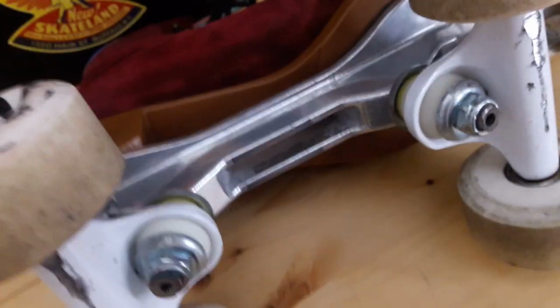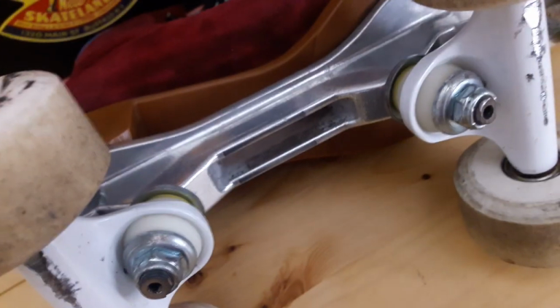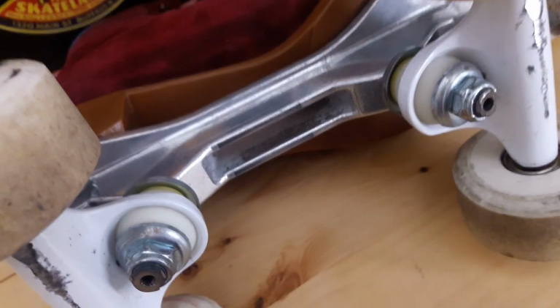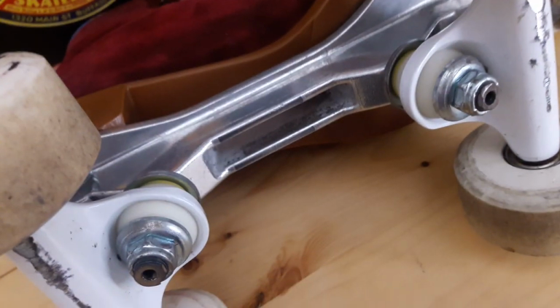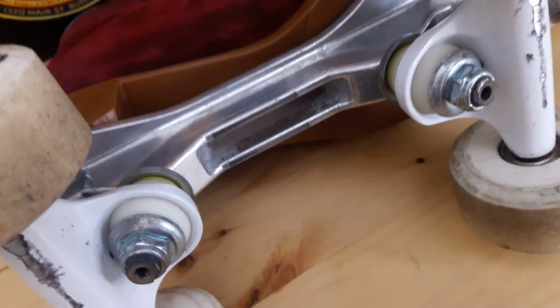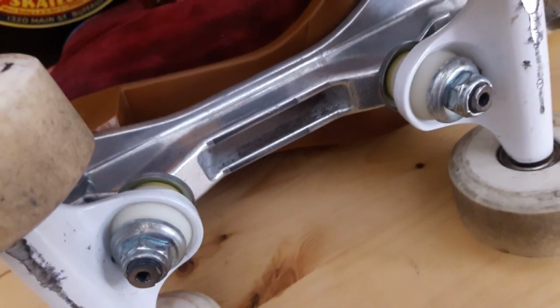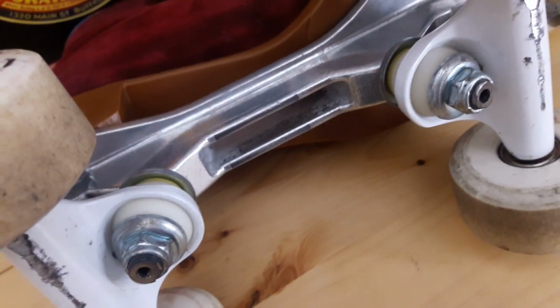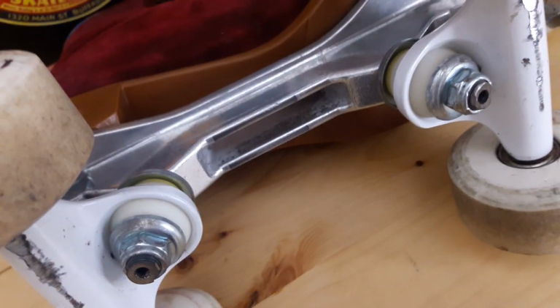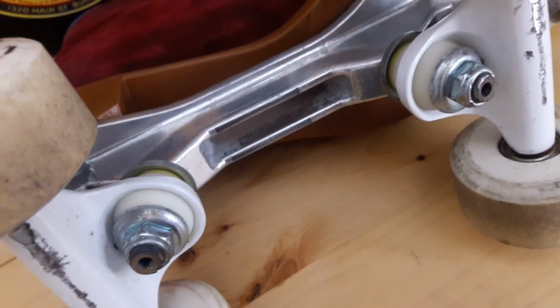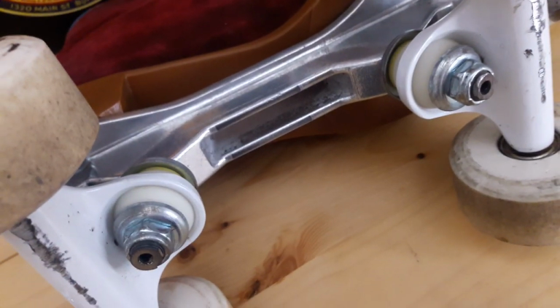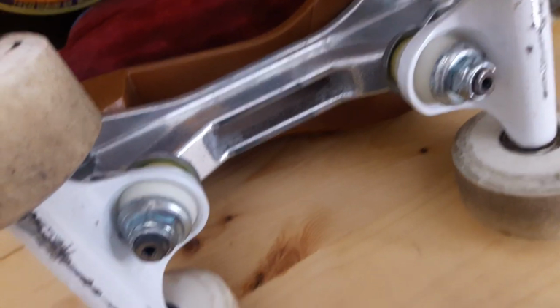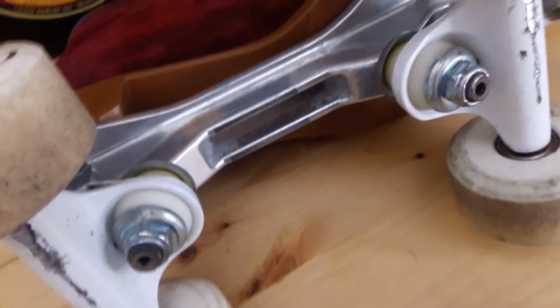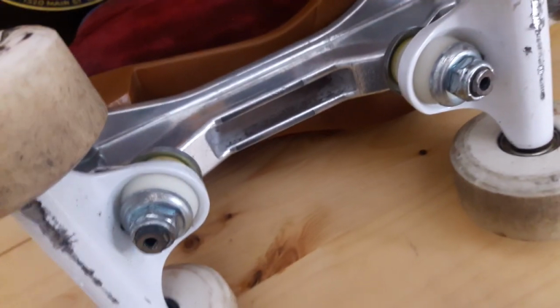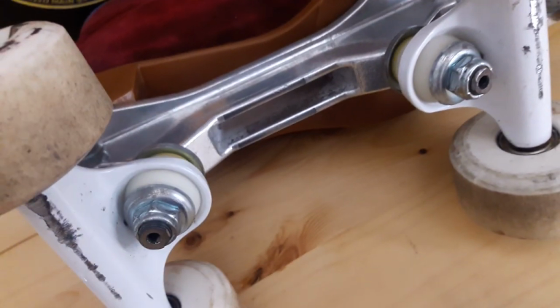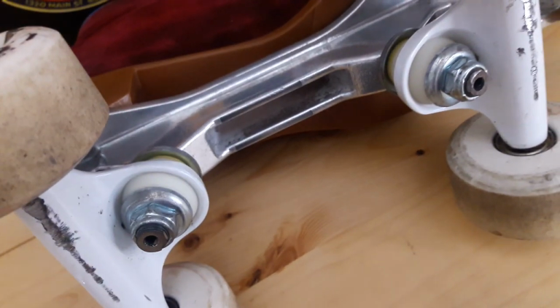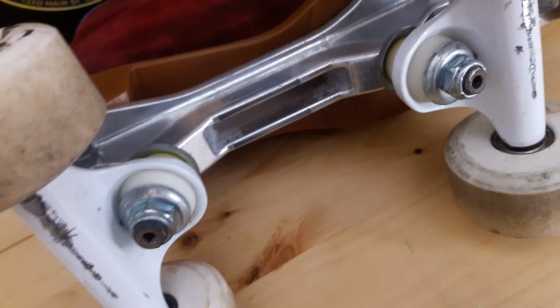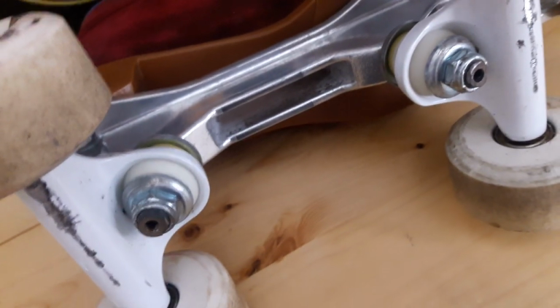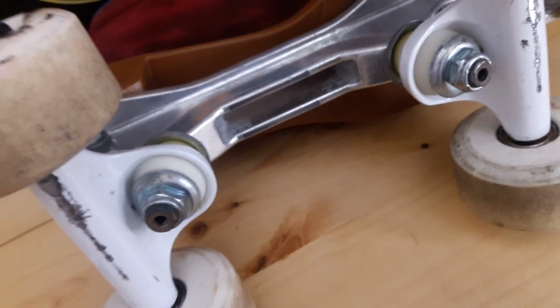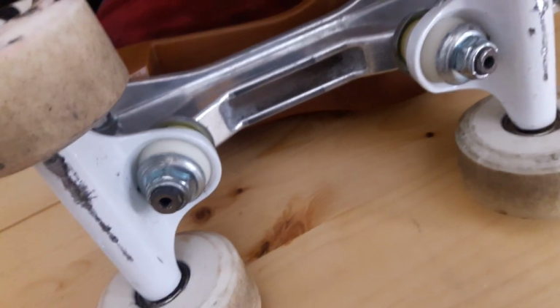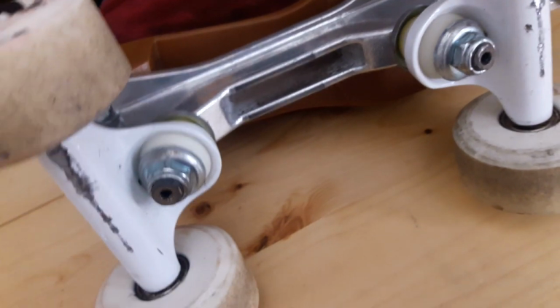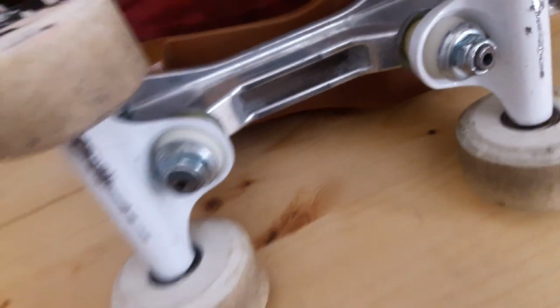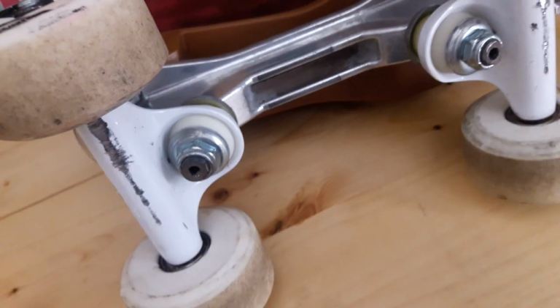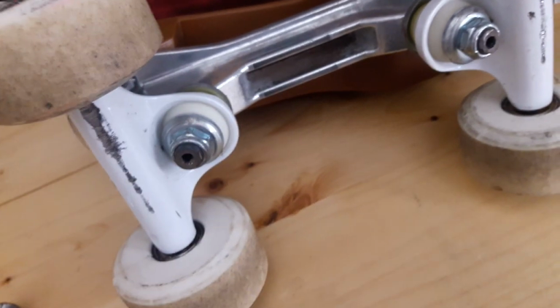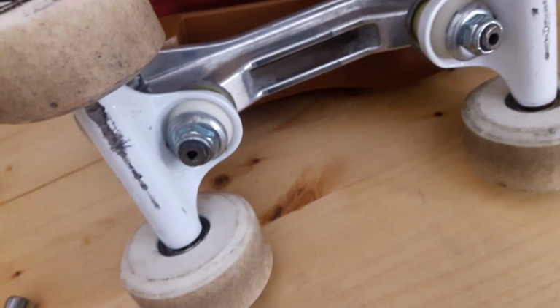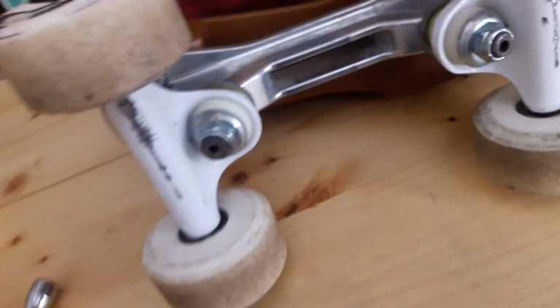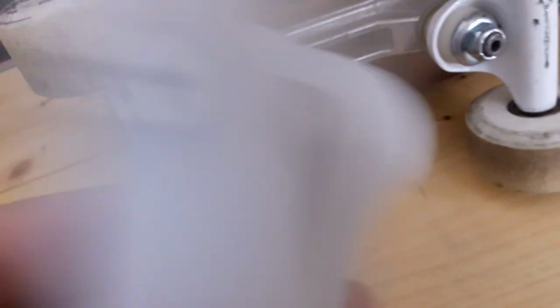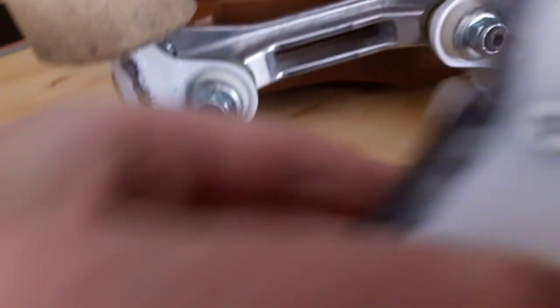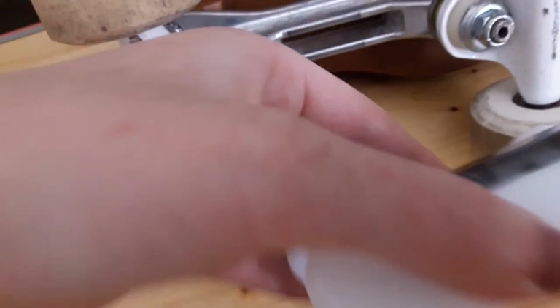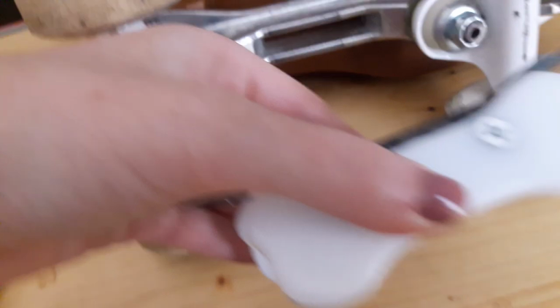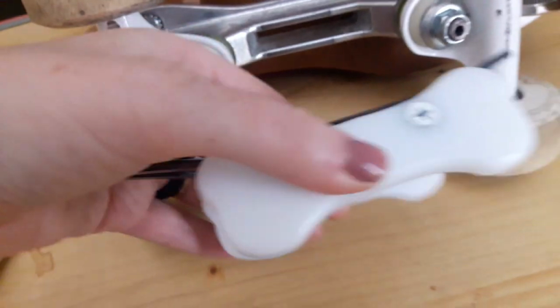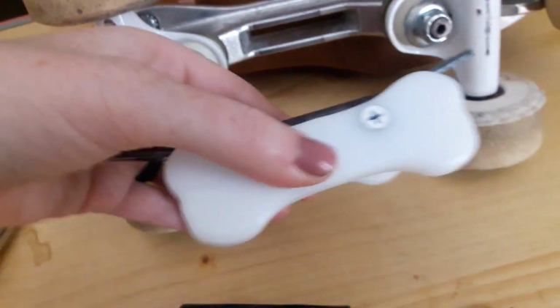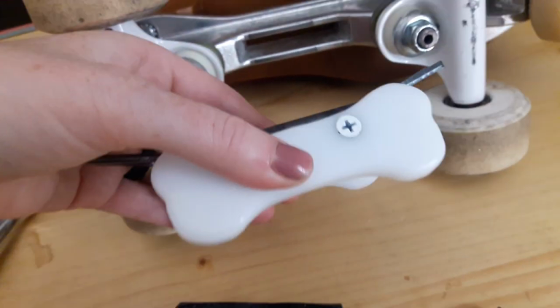Now that we've got the old blocks off, we're ready to put on the new sliders.